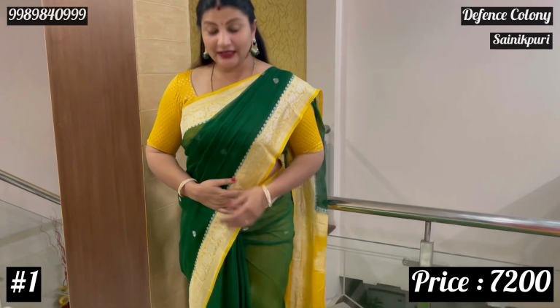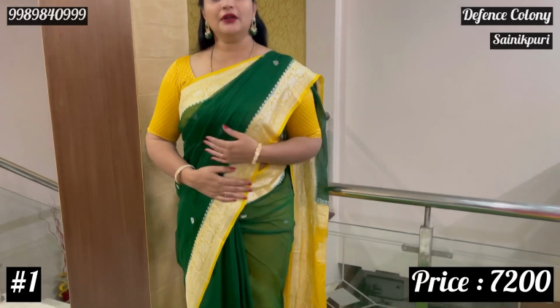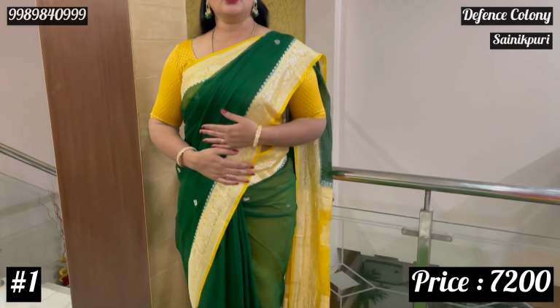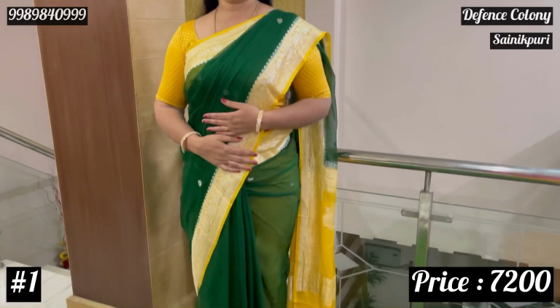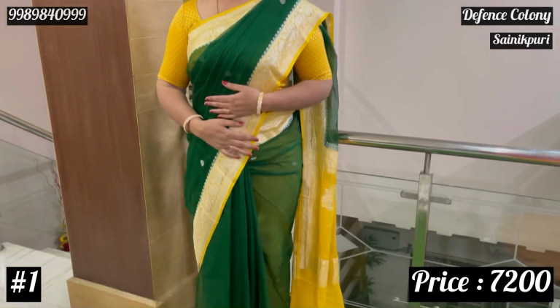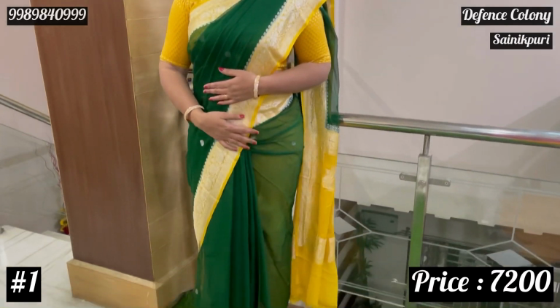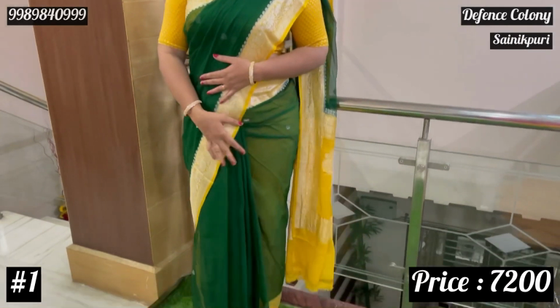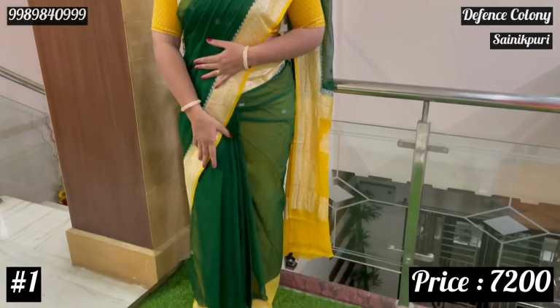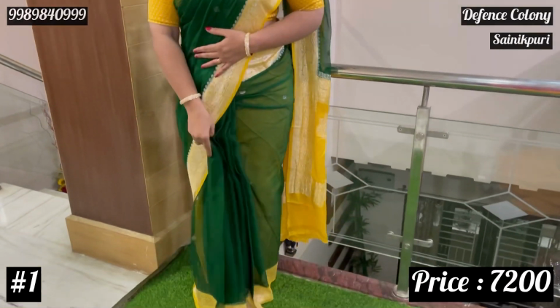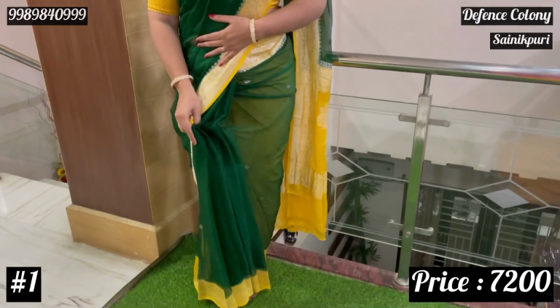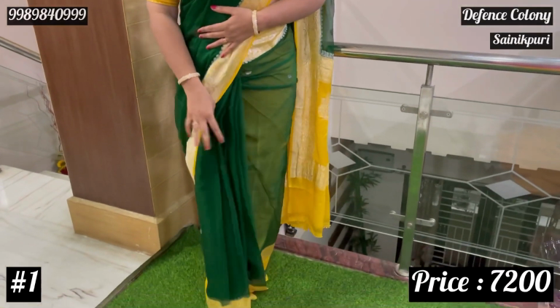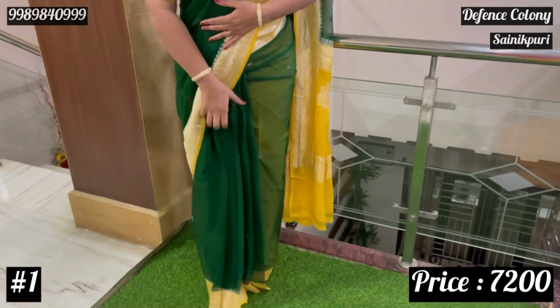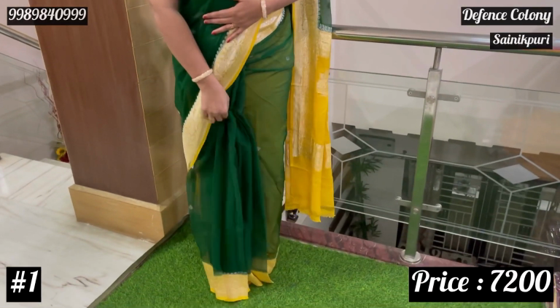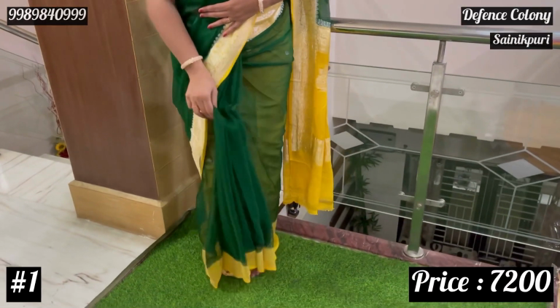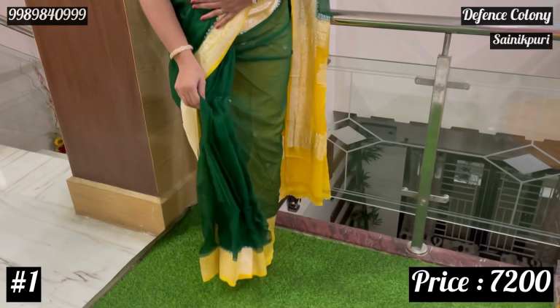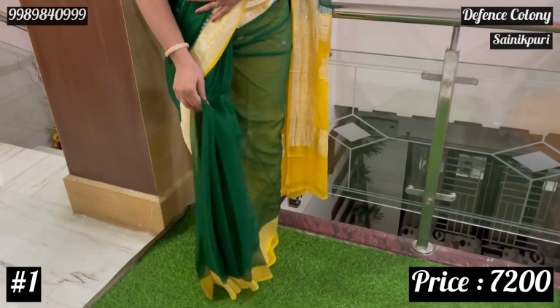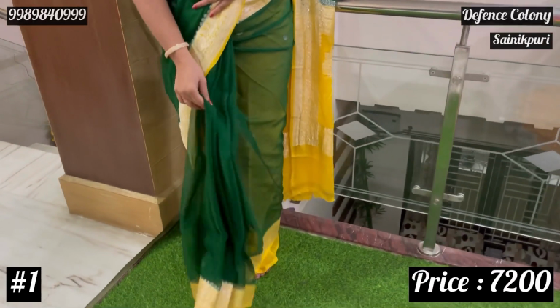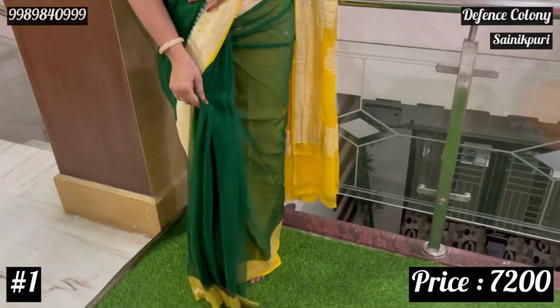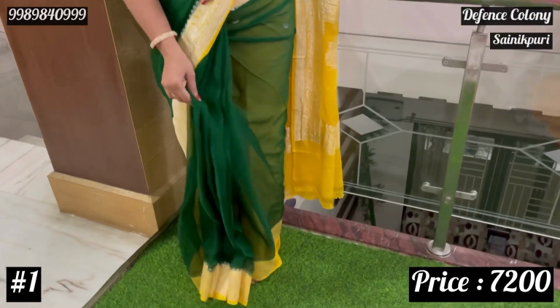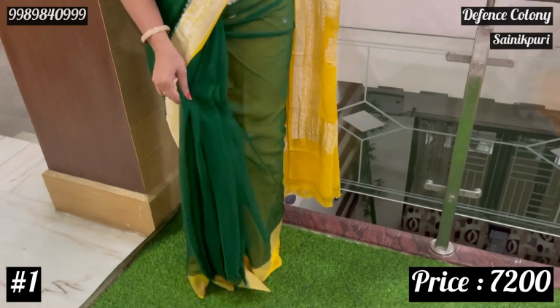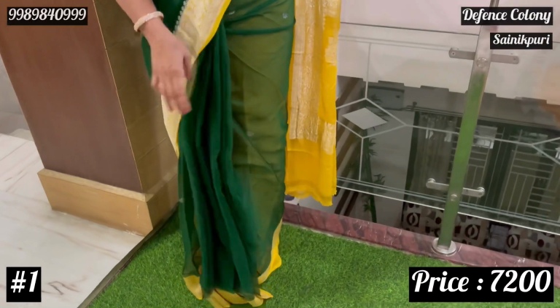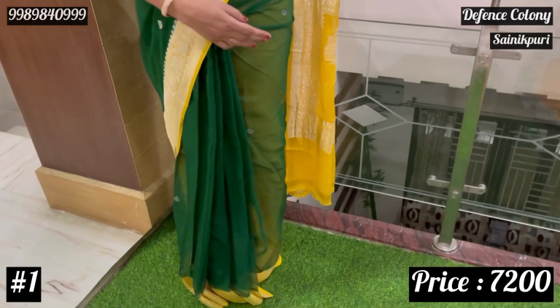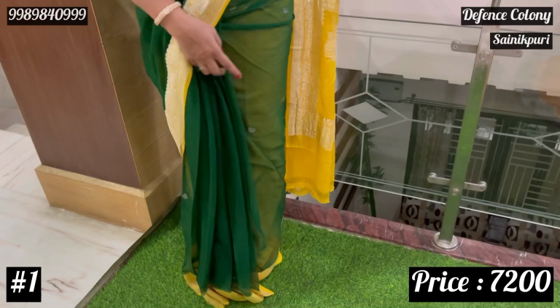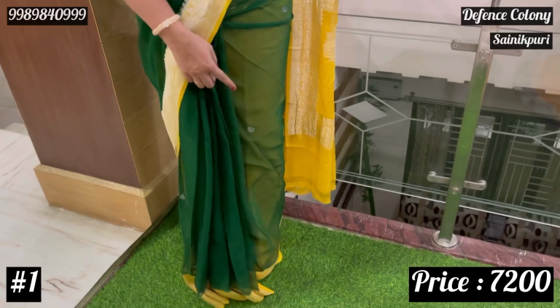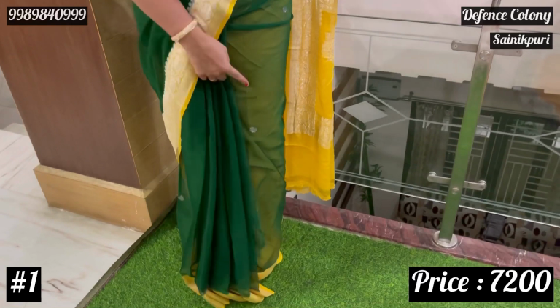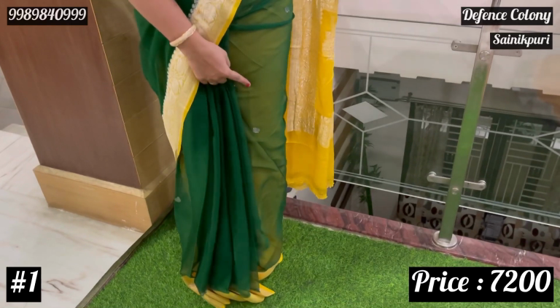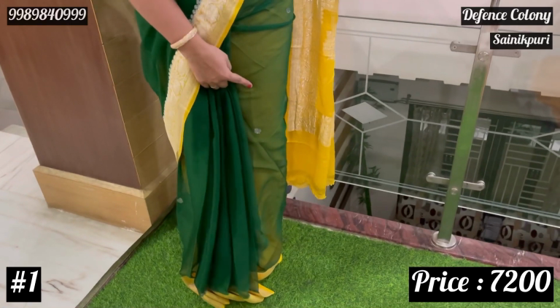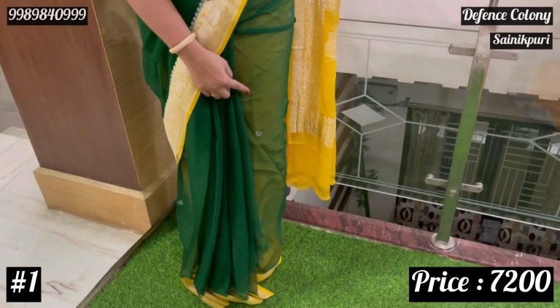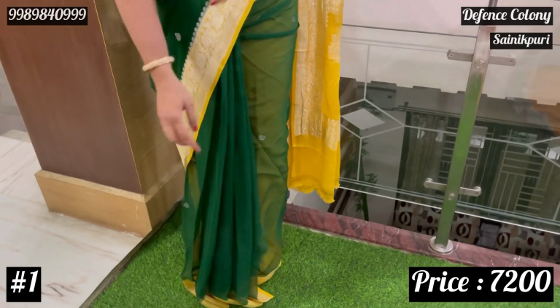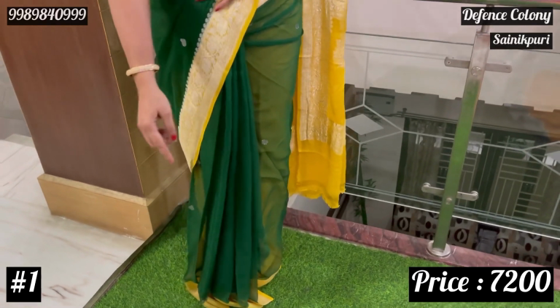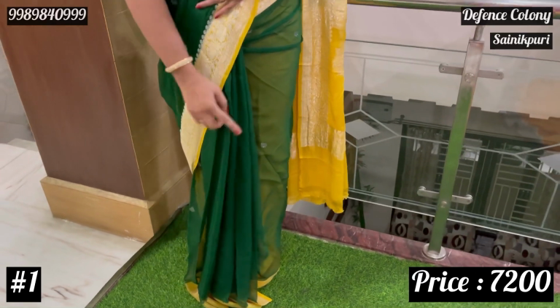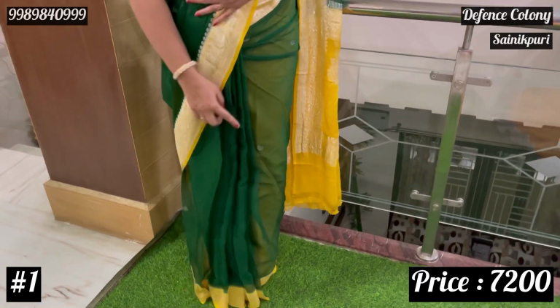First, I'm going to show the combination of green with yellow. If you look at it, it's a very lightweight and very transparent blouse.